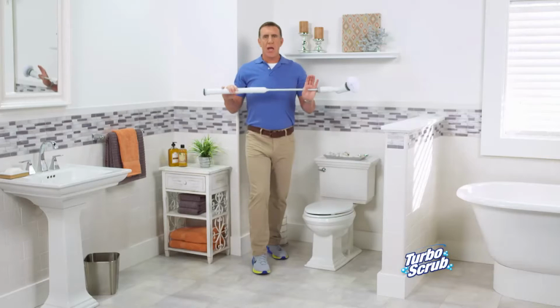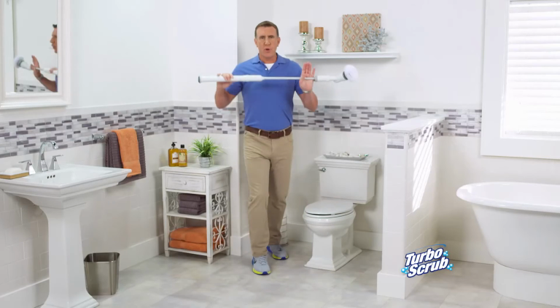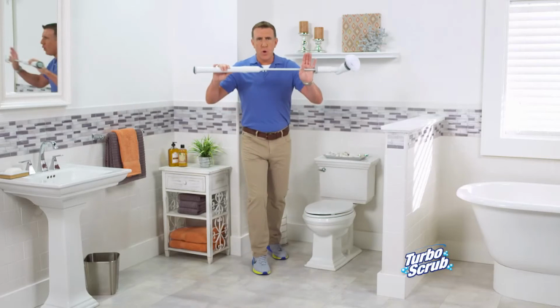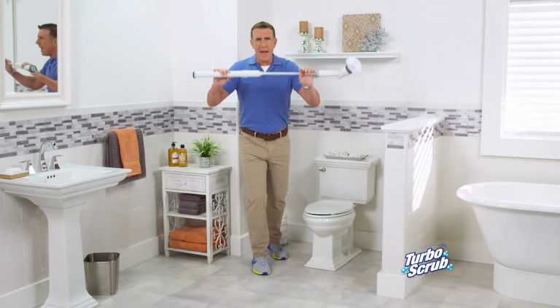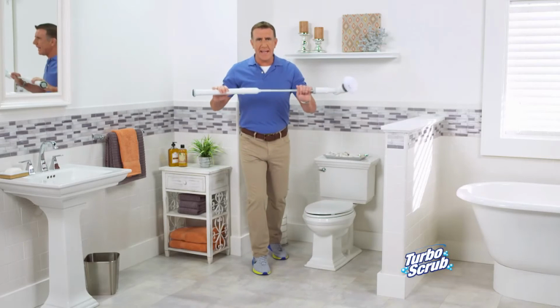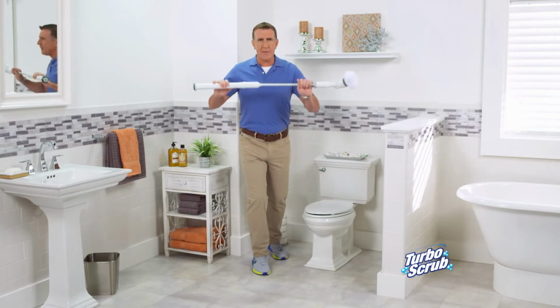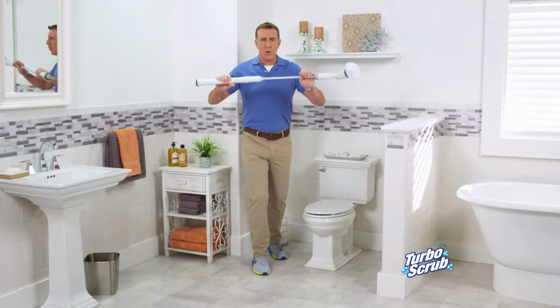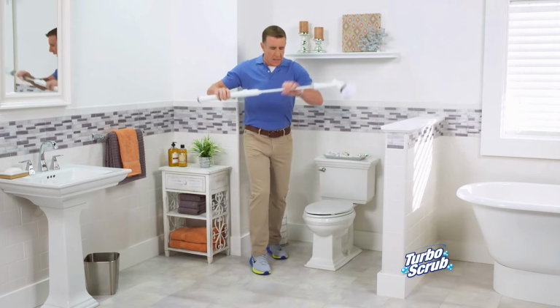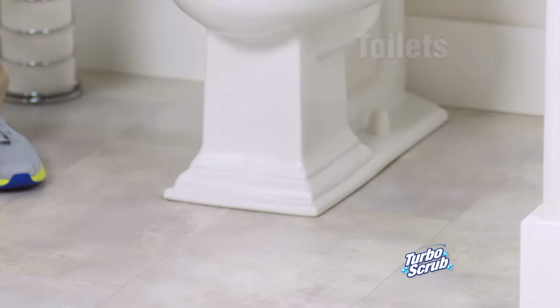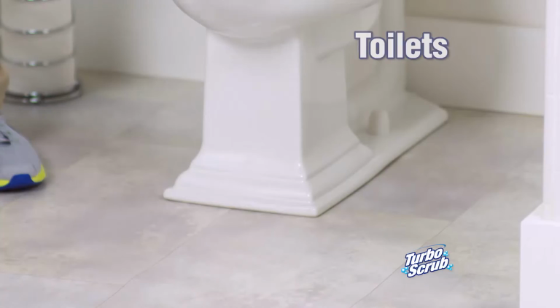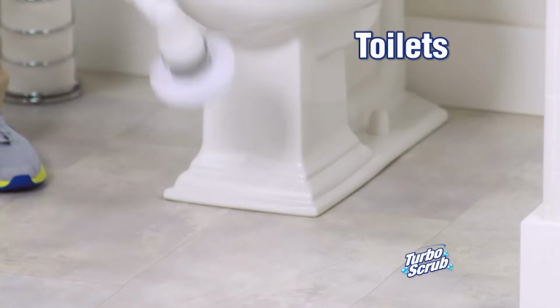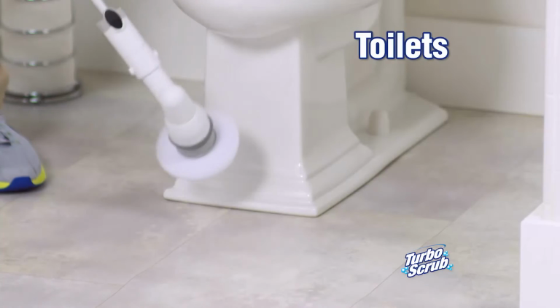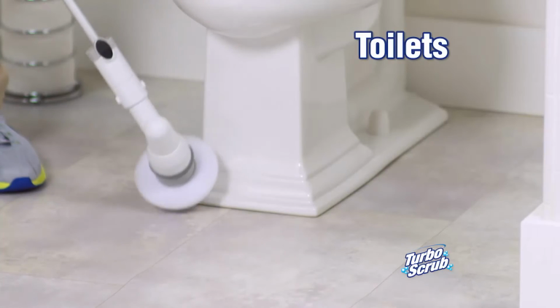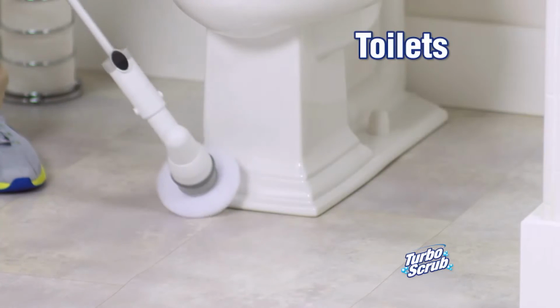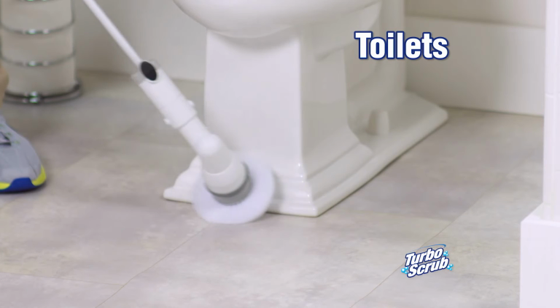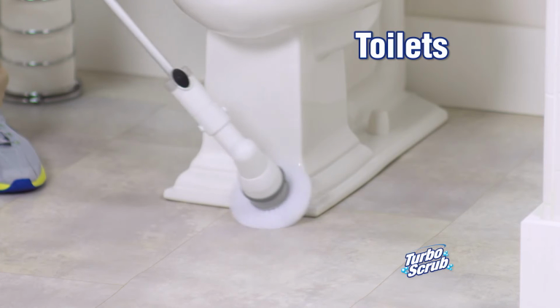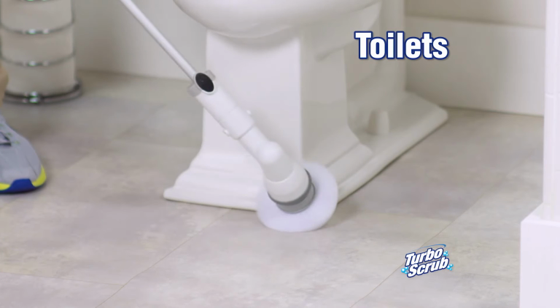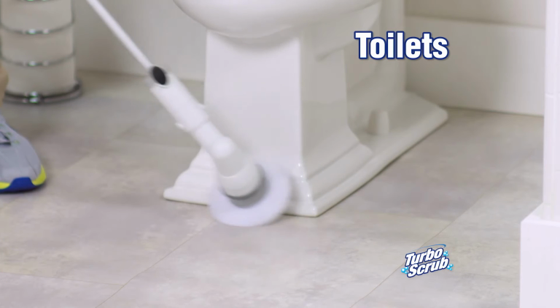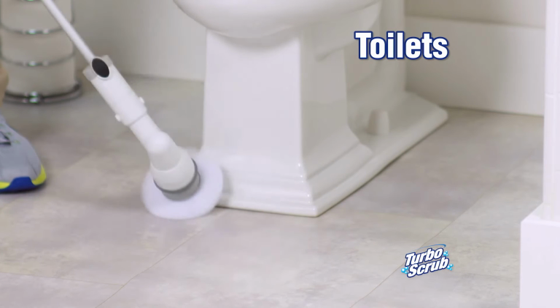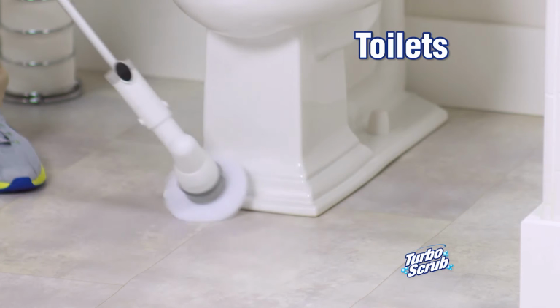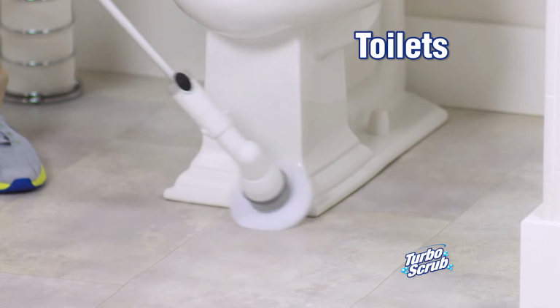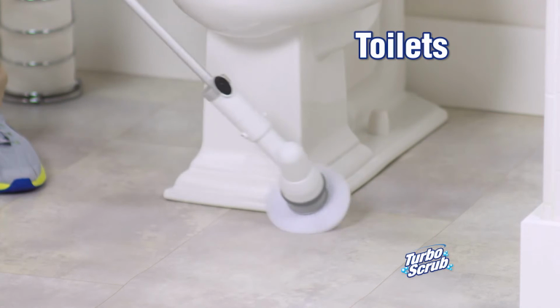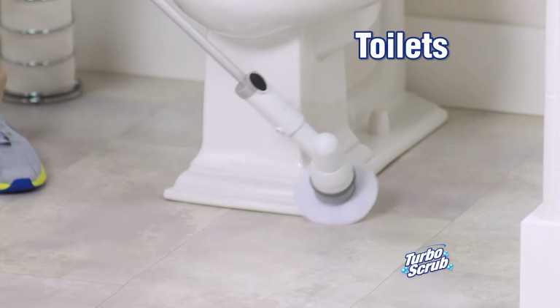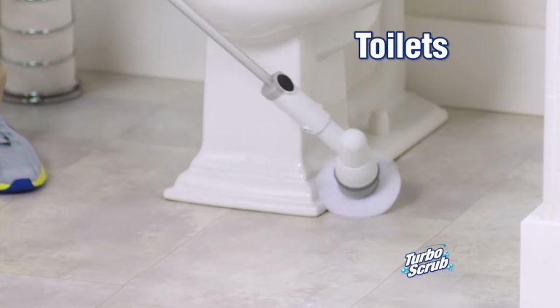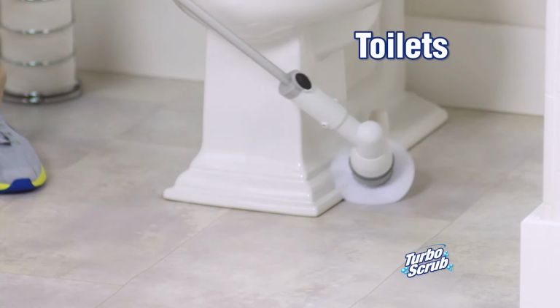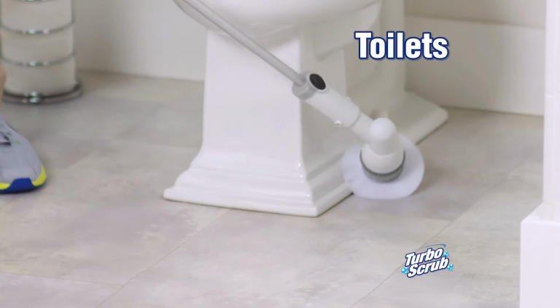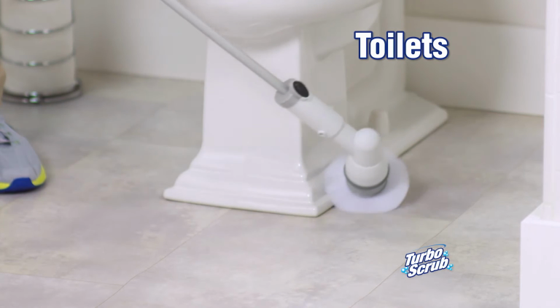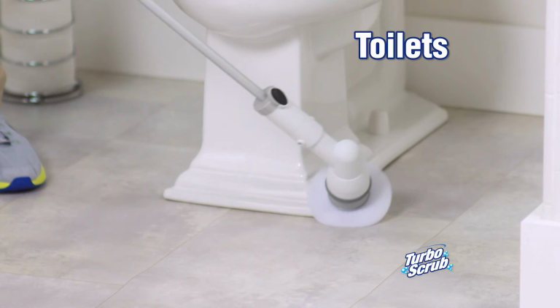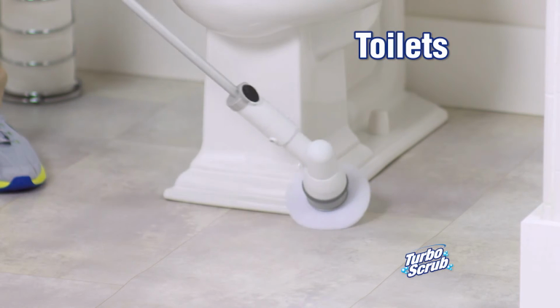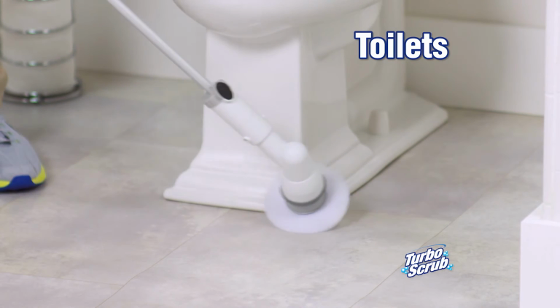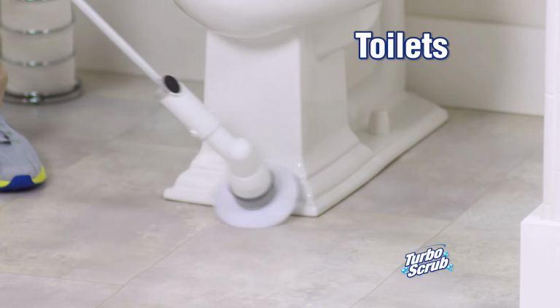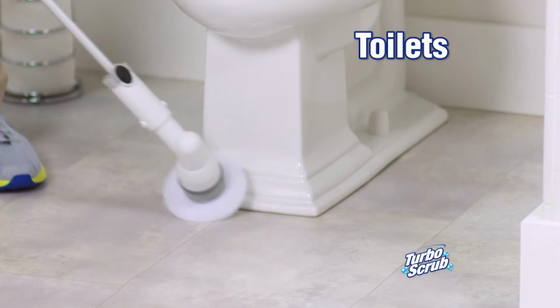If you ain't cleaning the toilet, get a Turbo Scrub. It does the dirty work, so you don't have to.